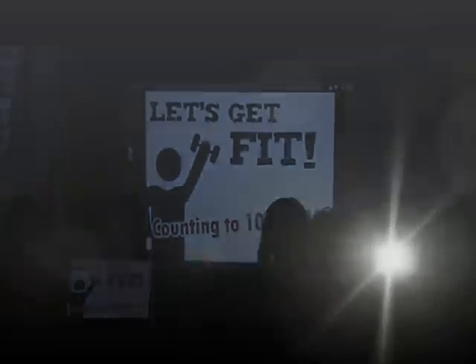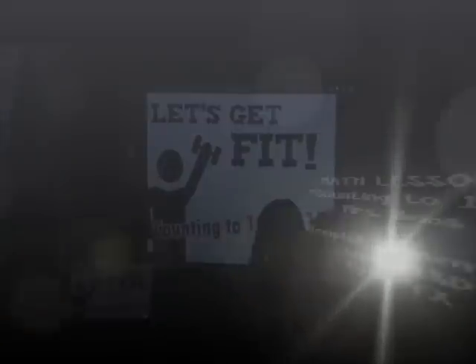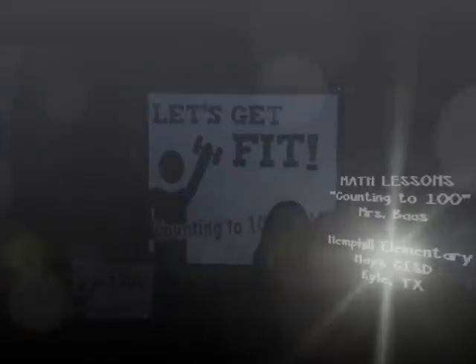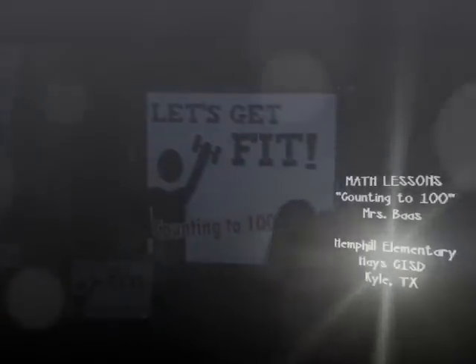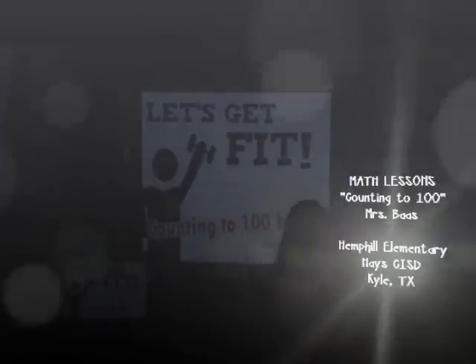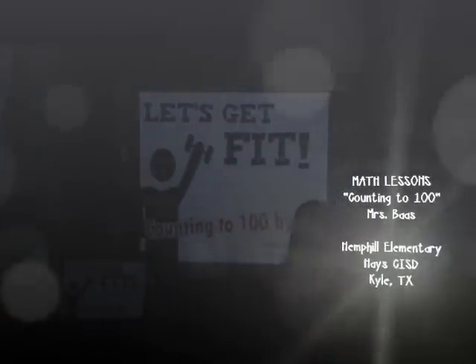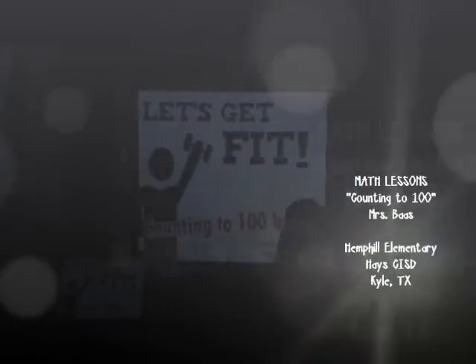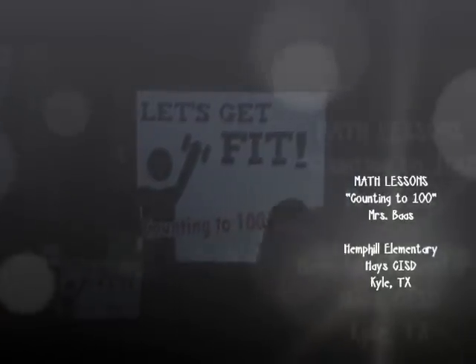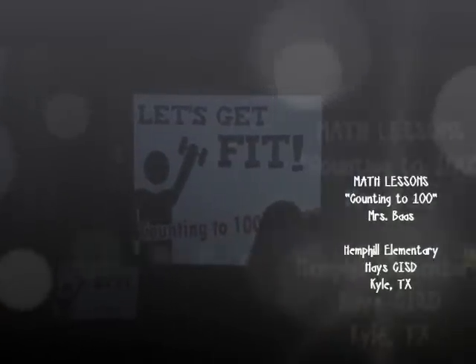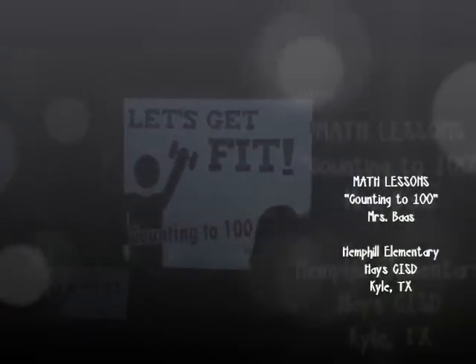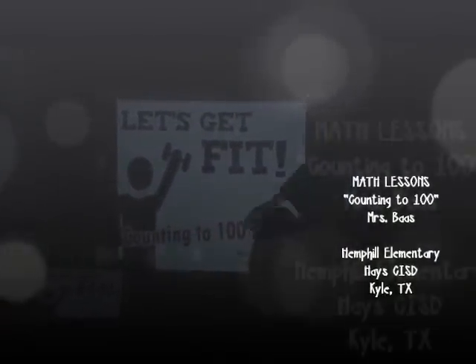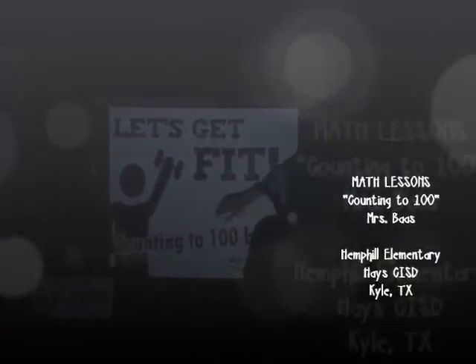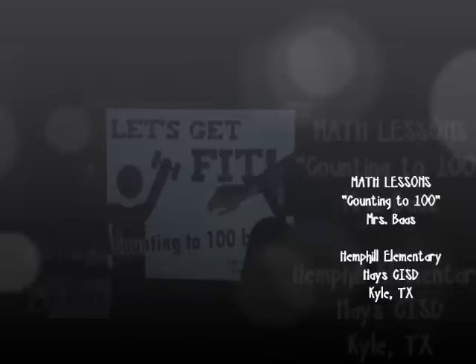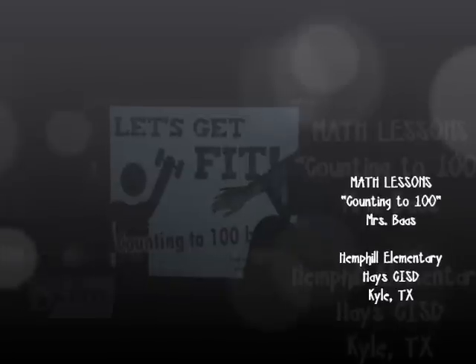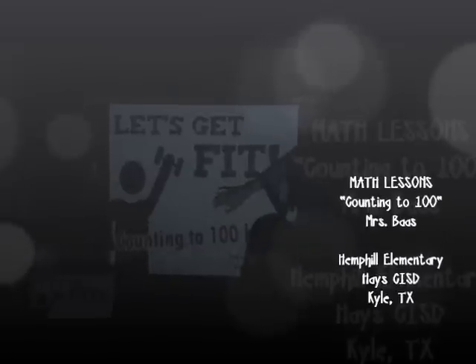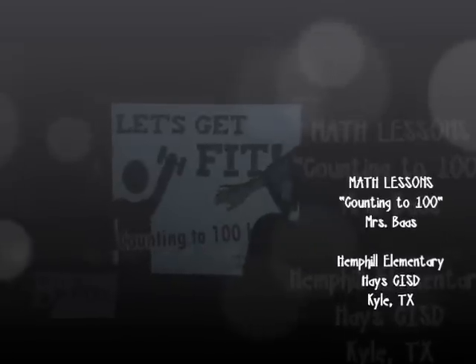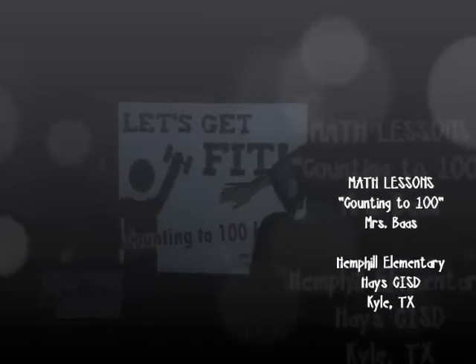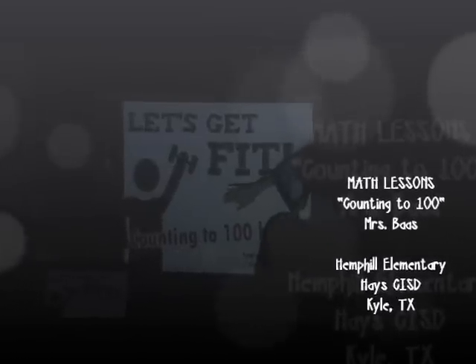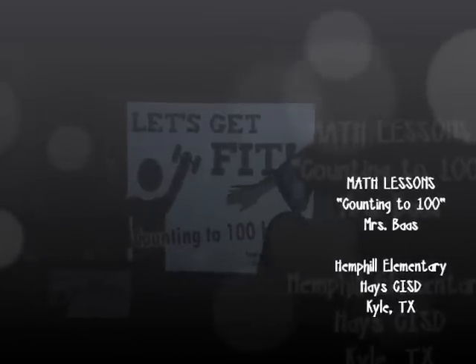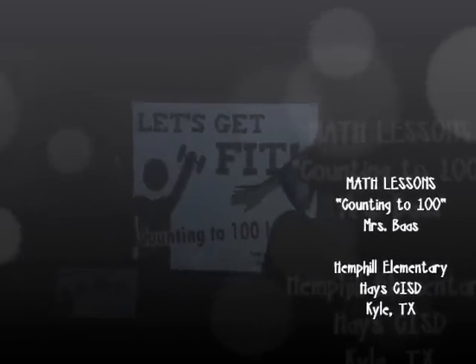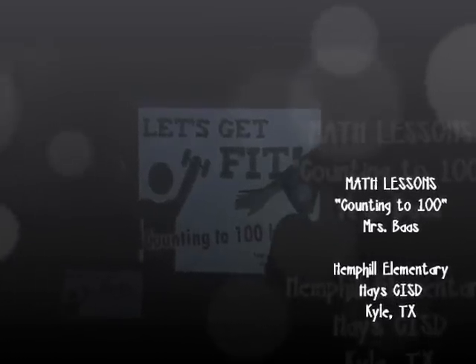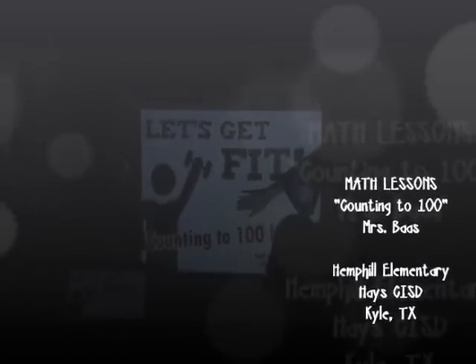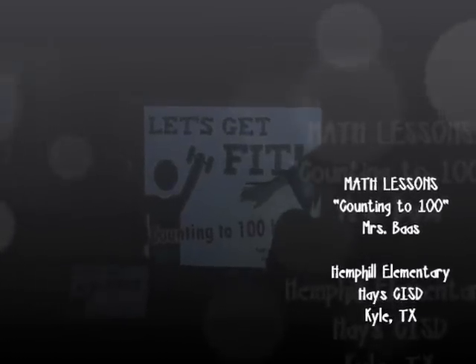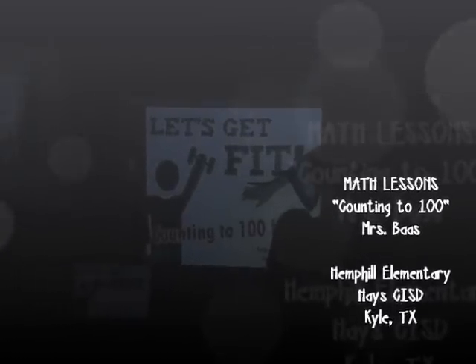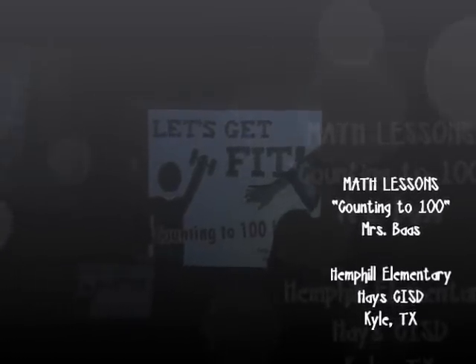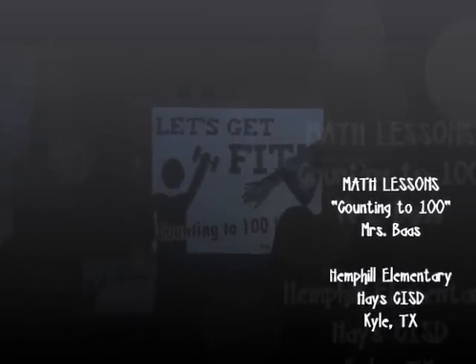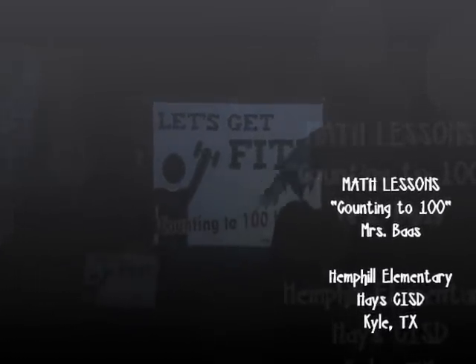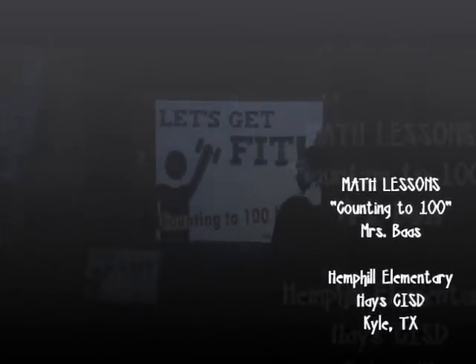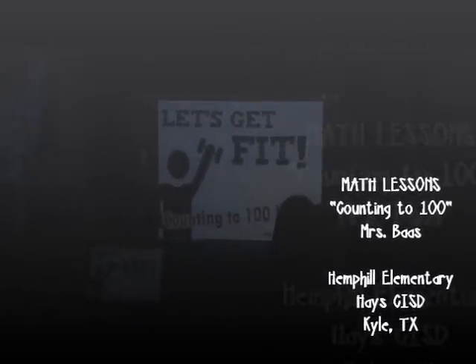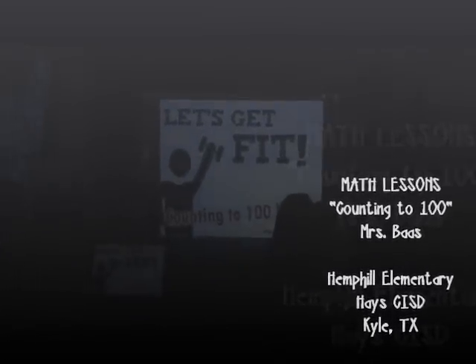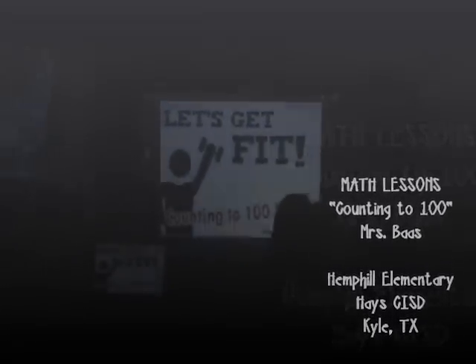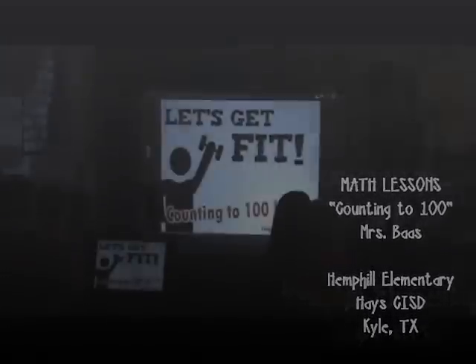Alright, we're going to count to 100. Are you ready? Yes. Okay, follow me.